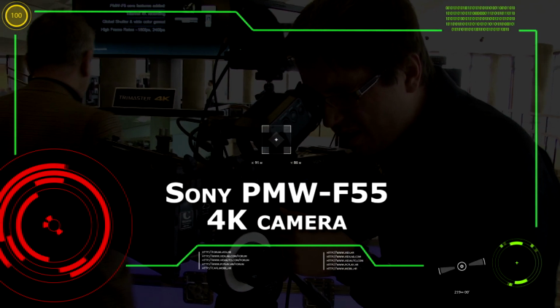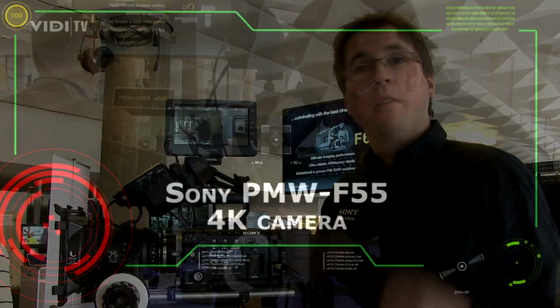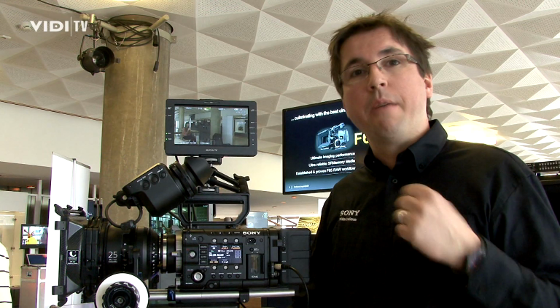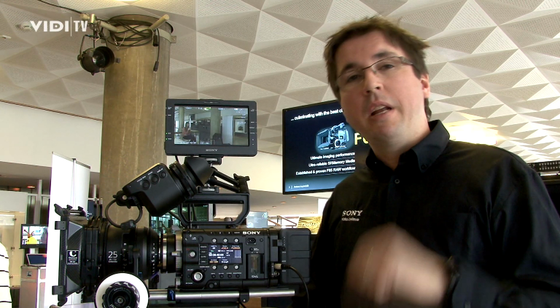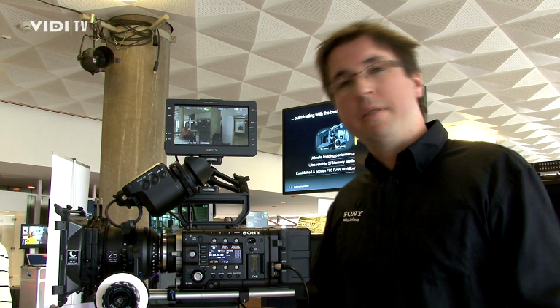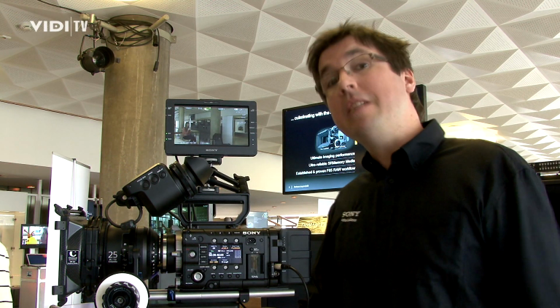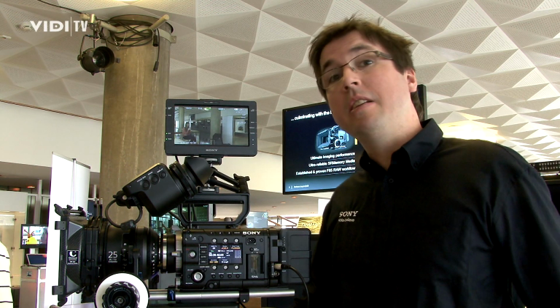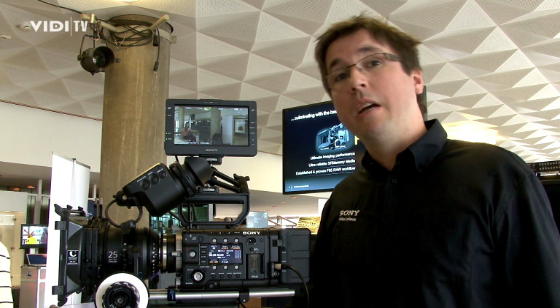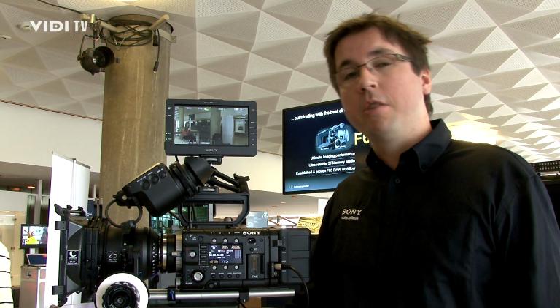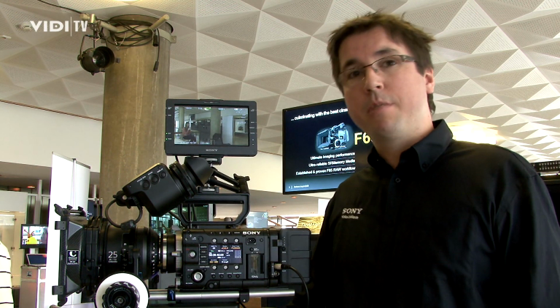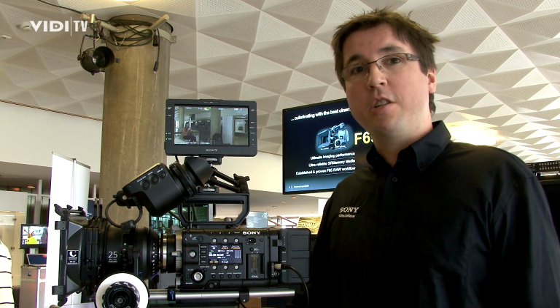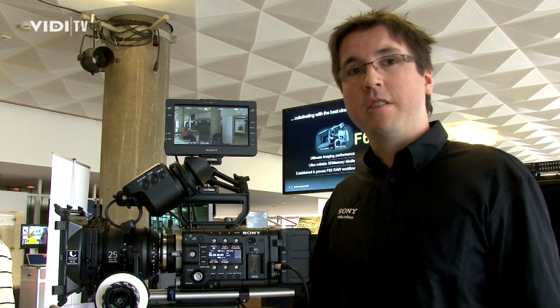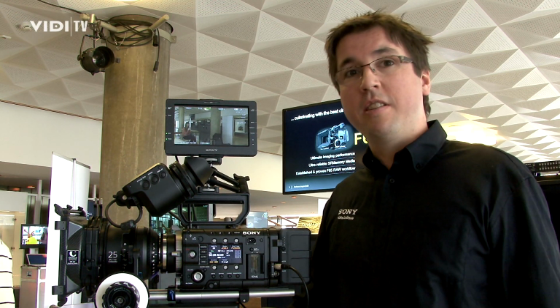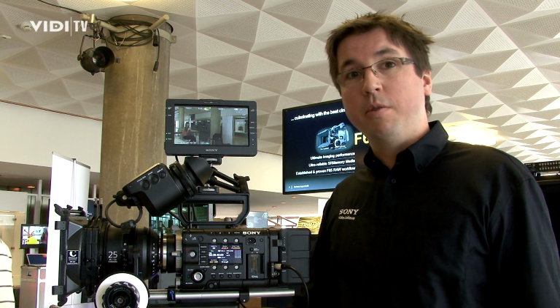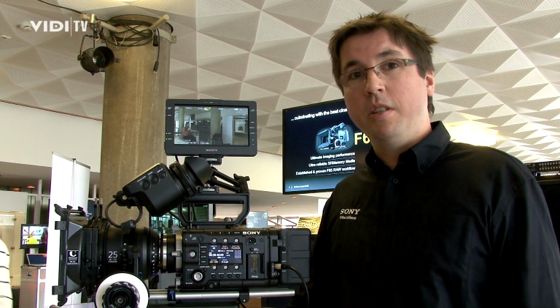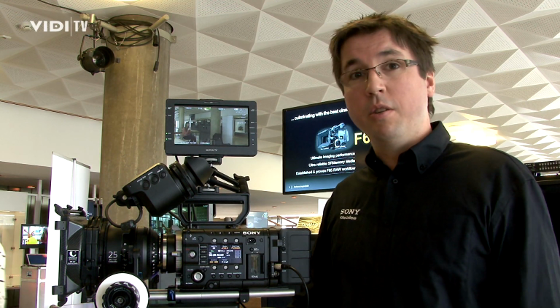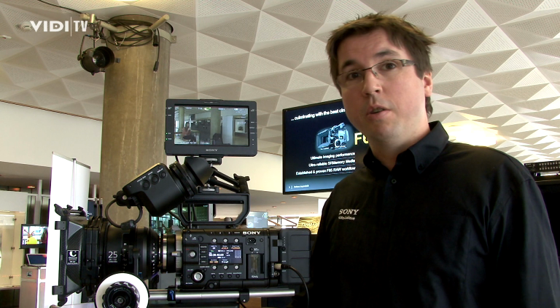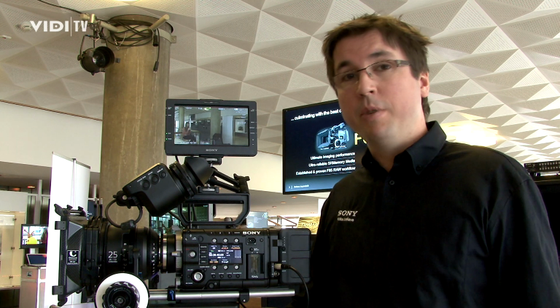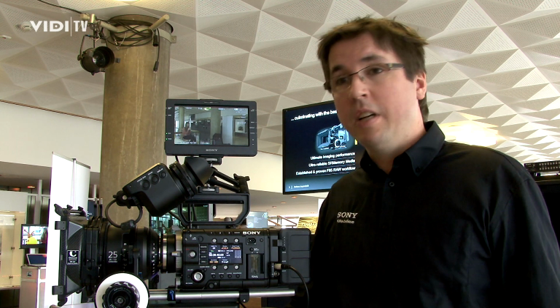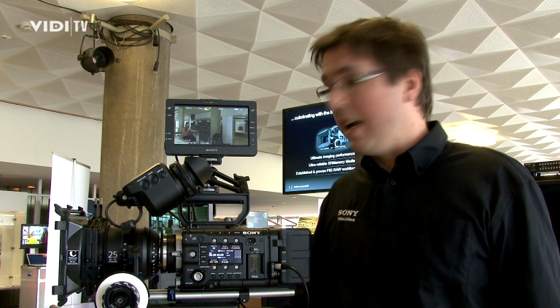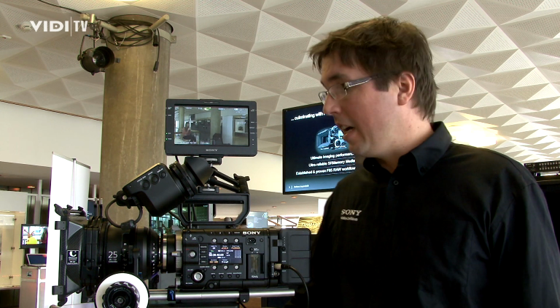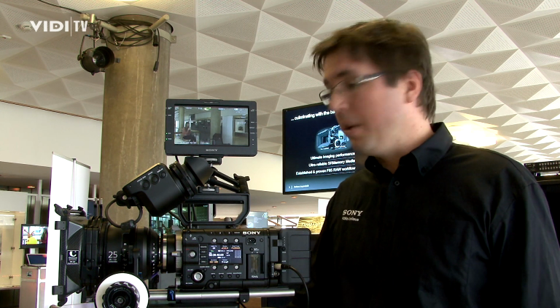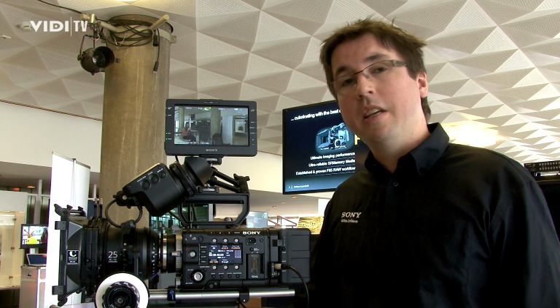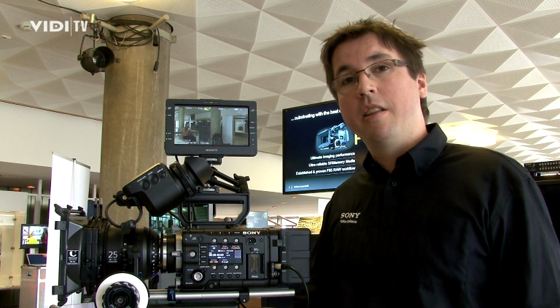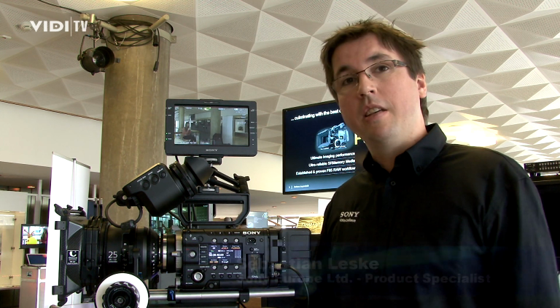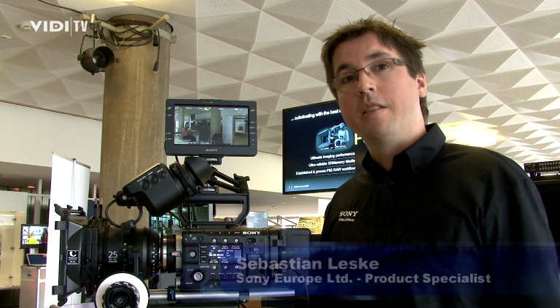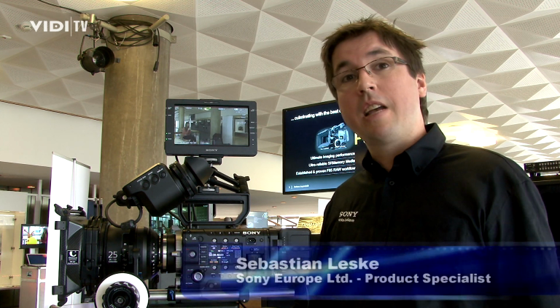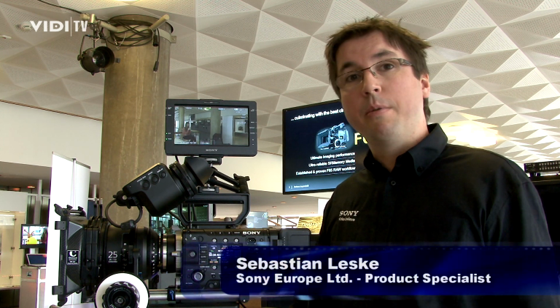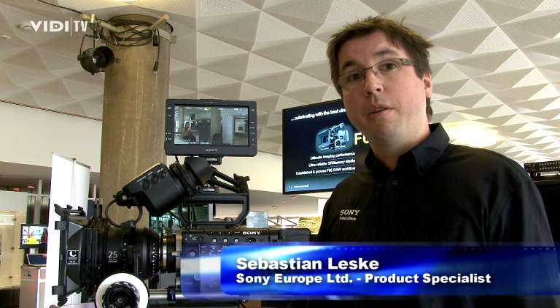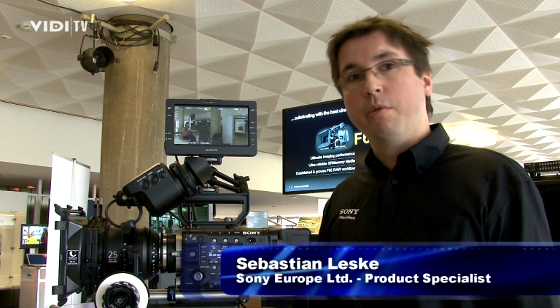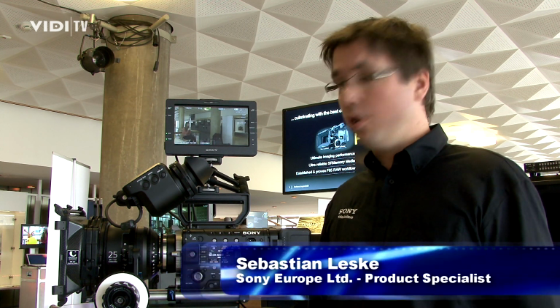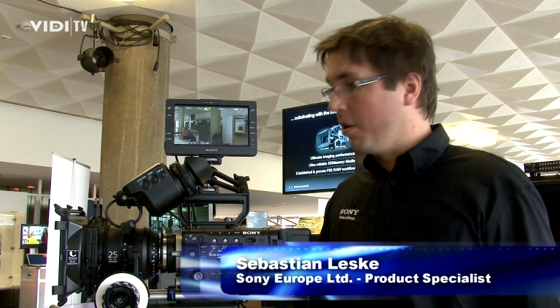Hi, my name is Sebastian. I am a product specialist at Sony in Europe and we are here at the Inside World roadshow.